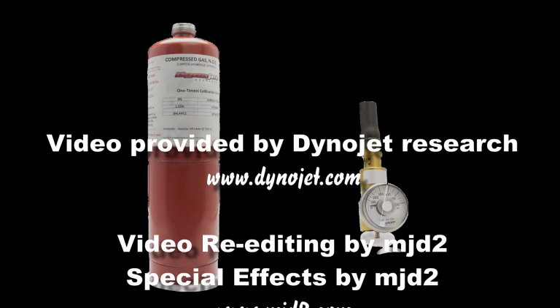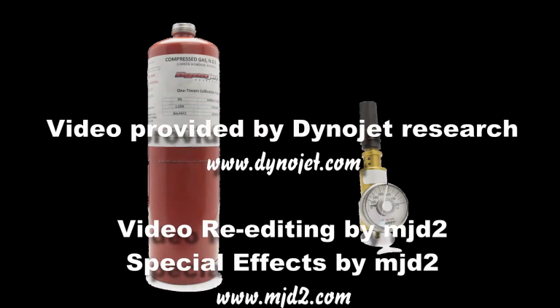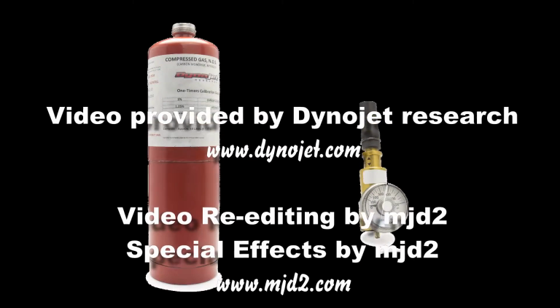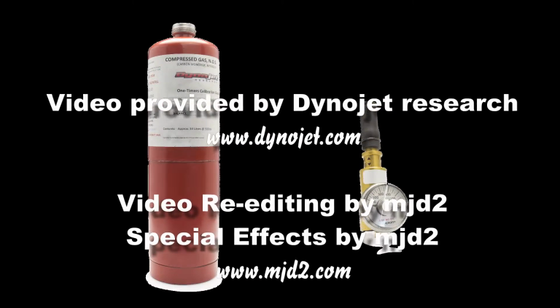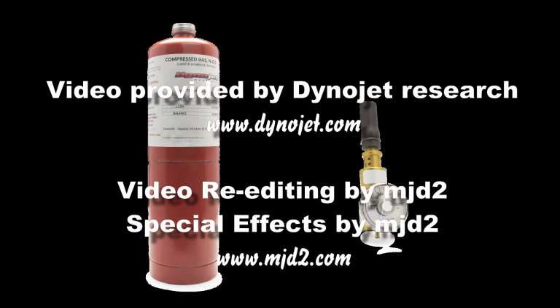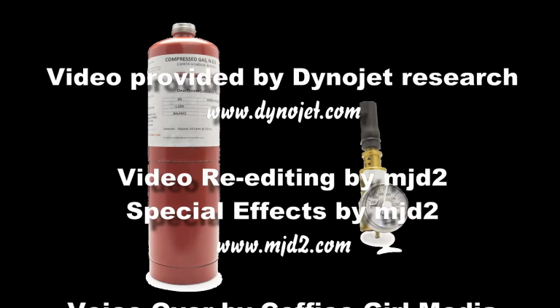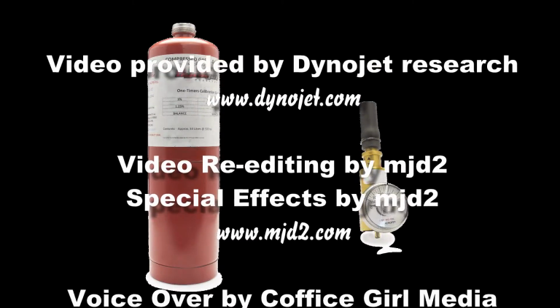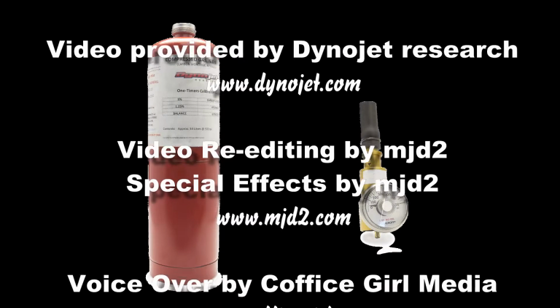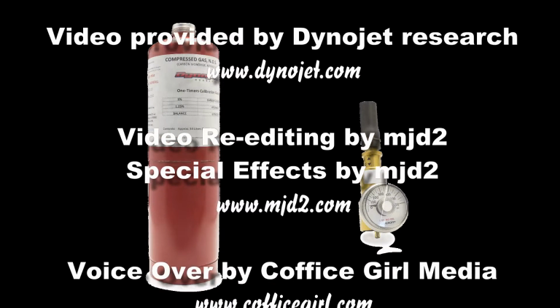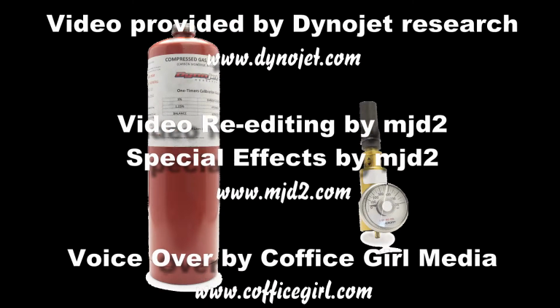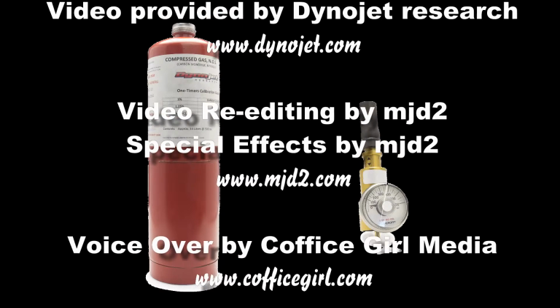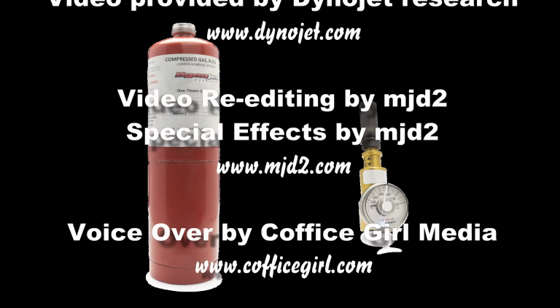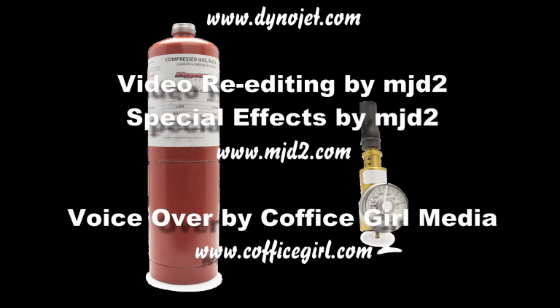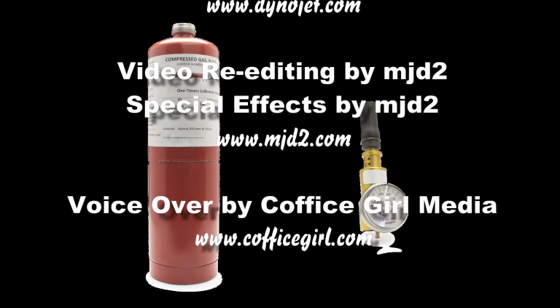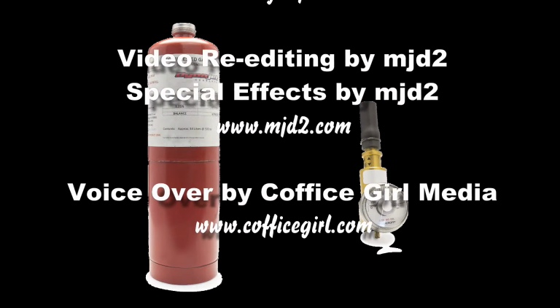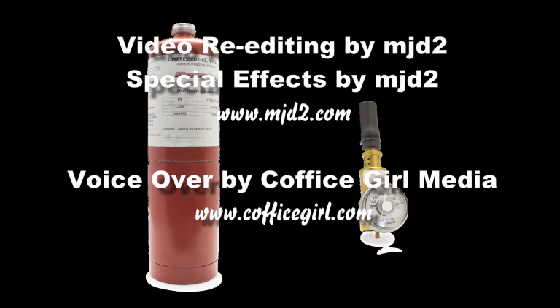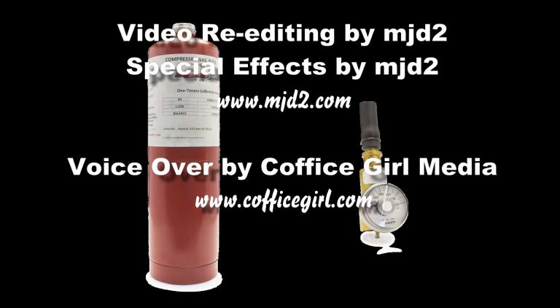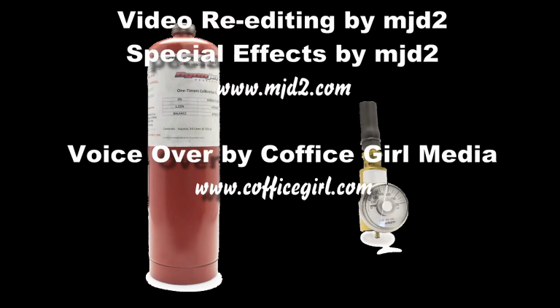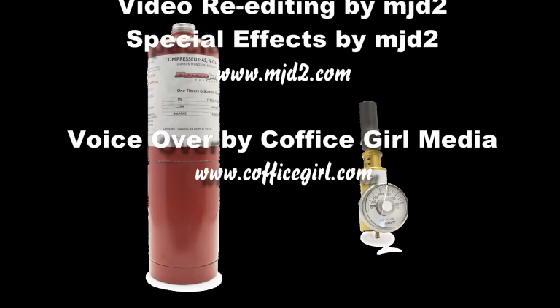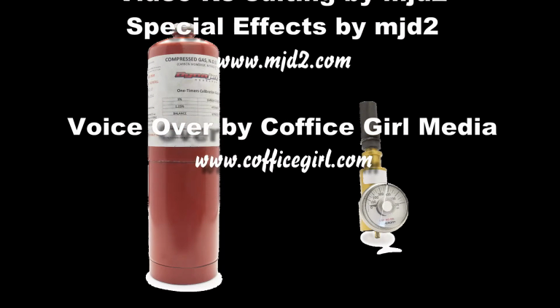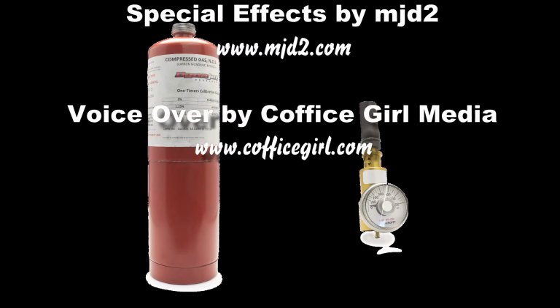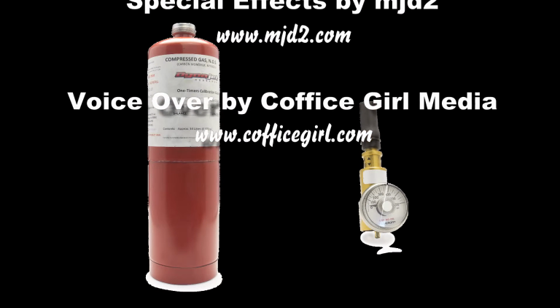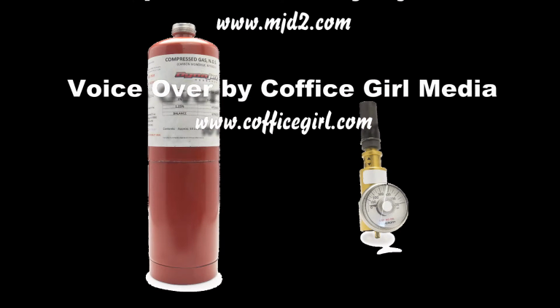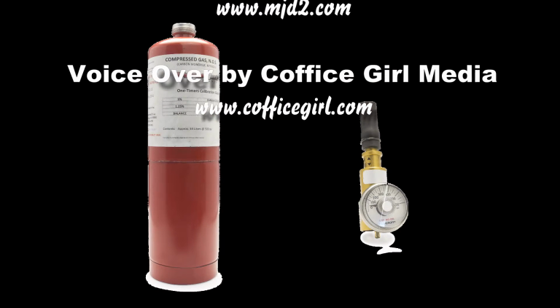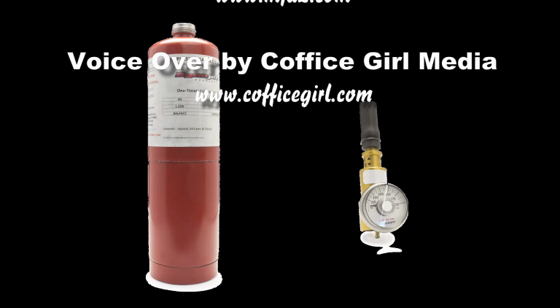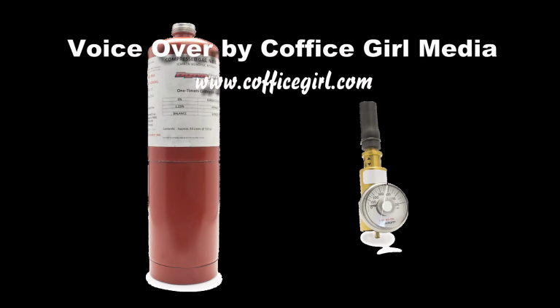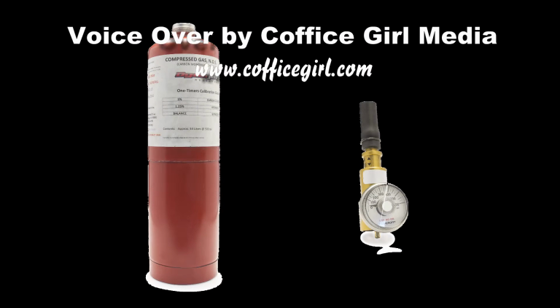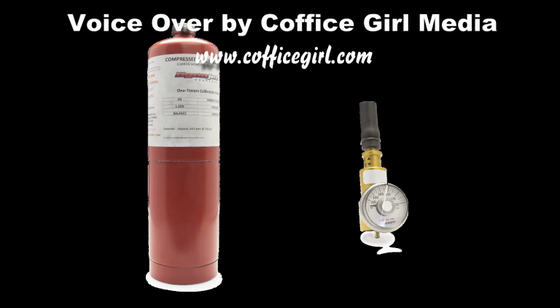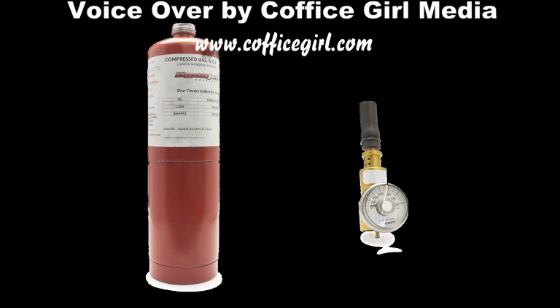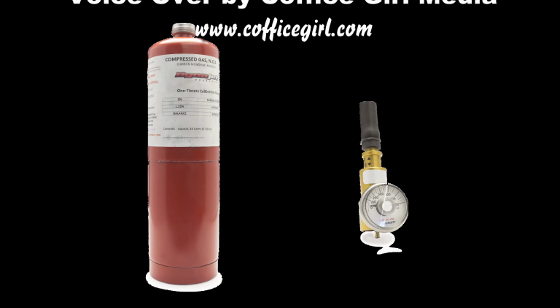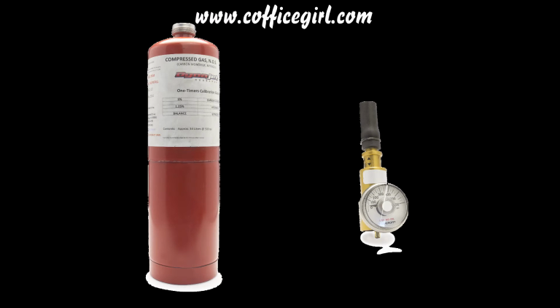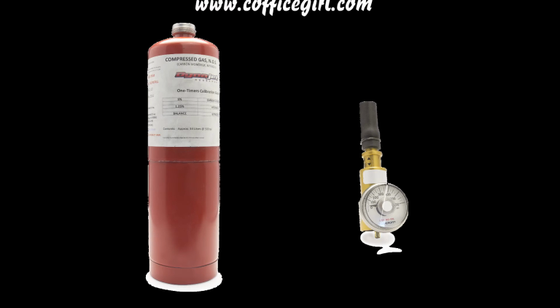It's important to remove the regulator from the gas bottle after testing for storage. That will prevent any gas from leaking out until the next use.